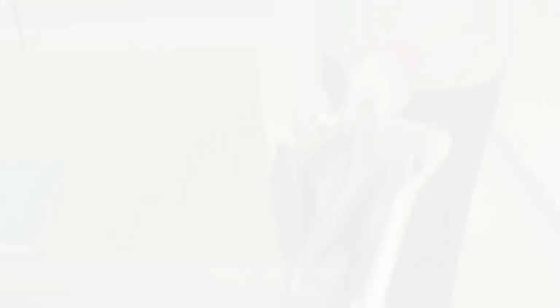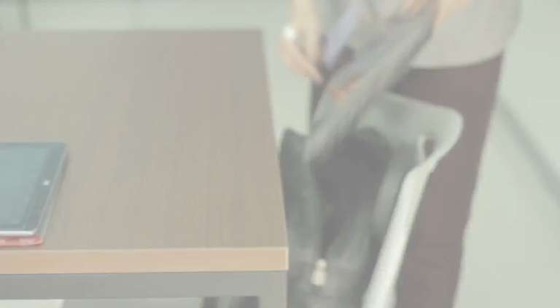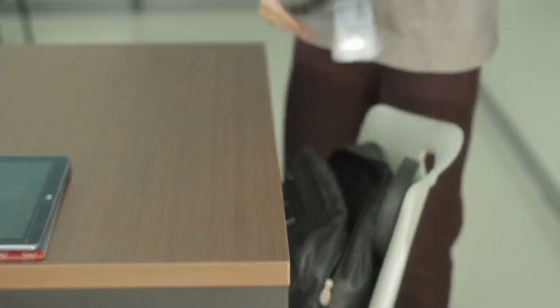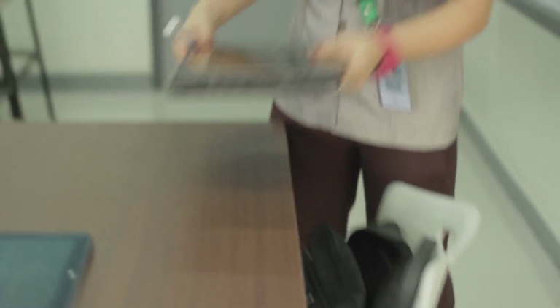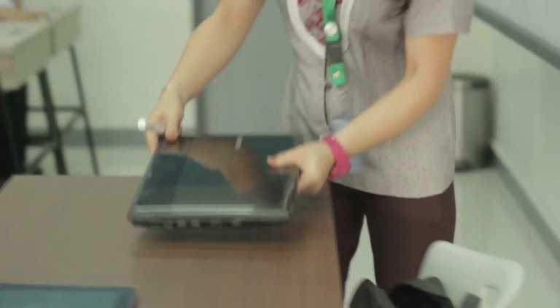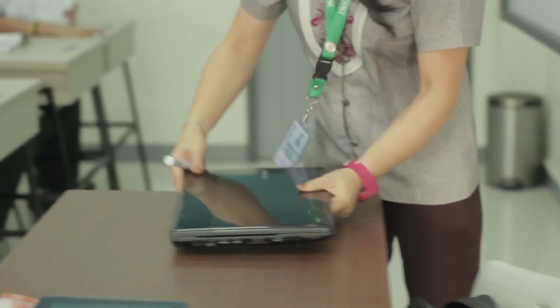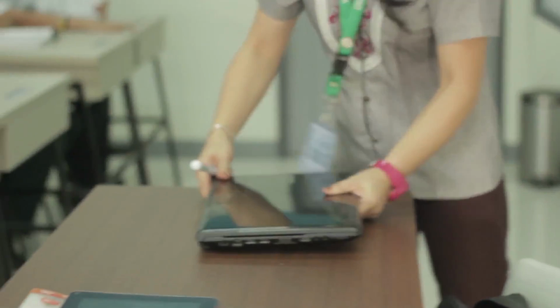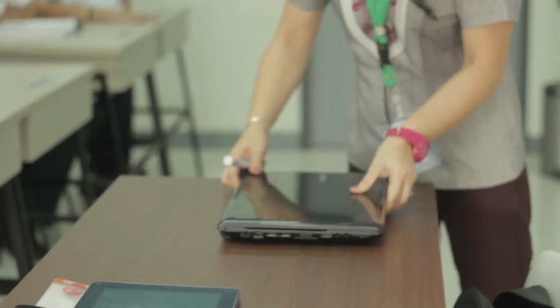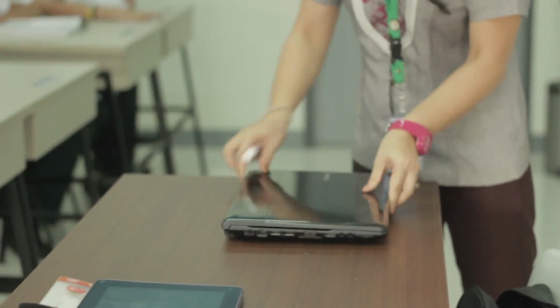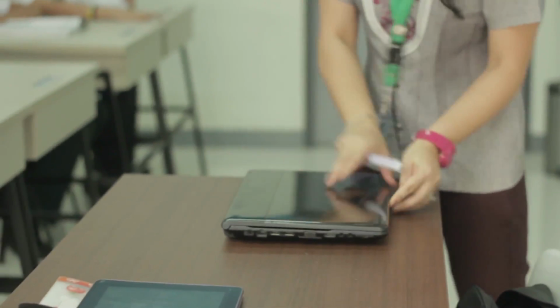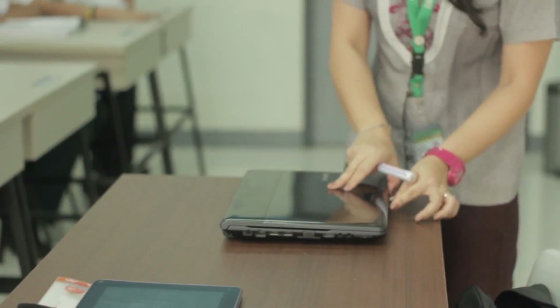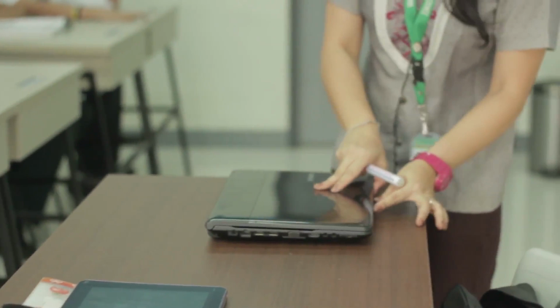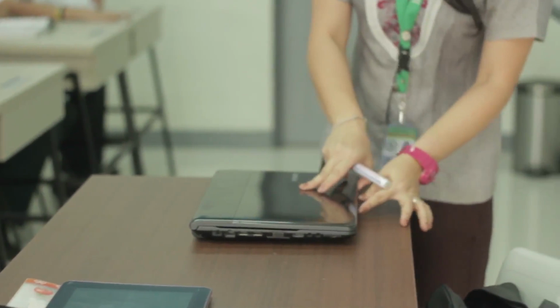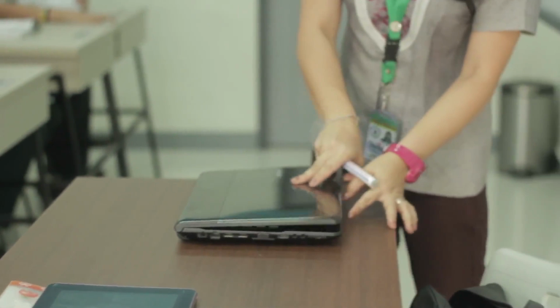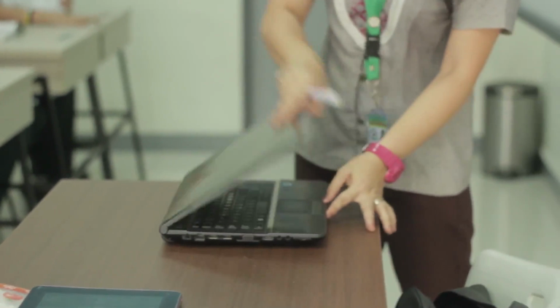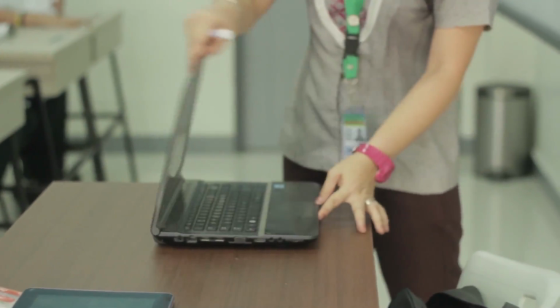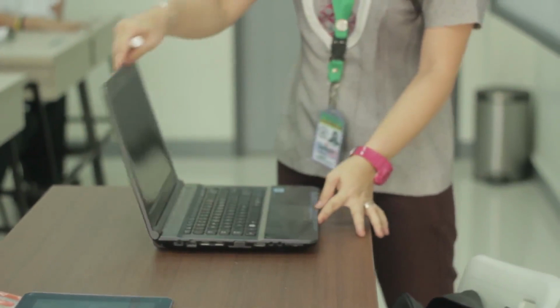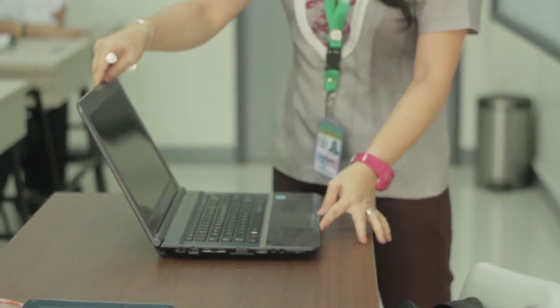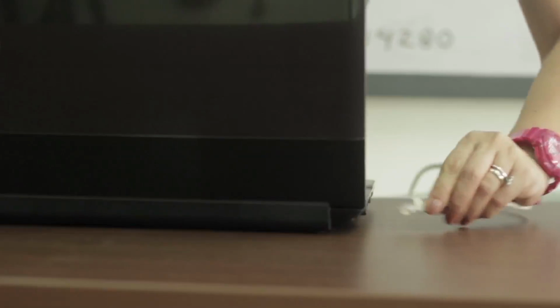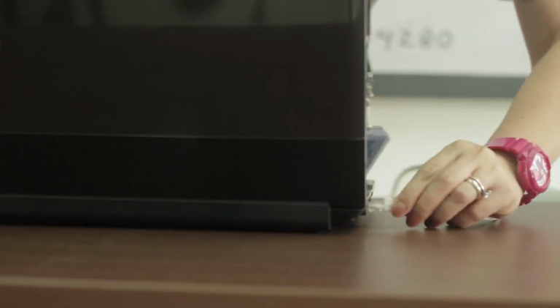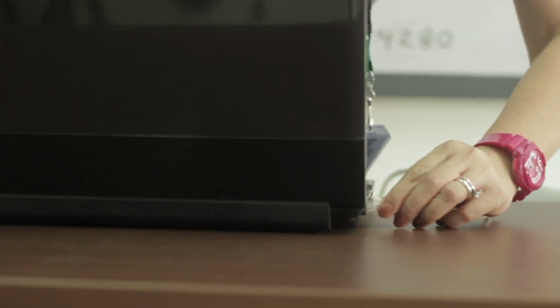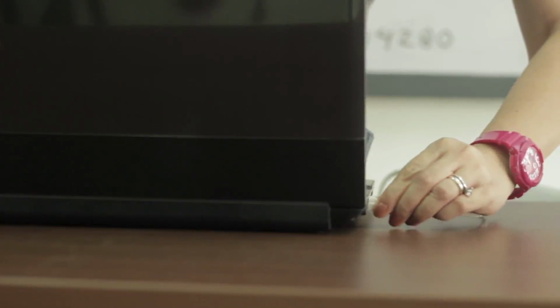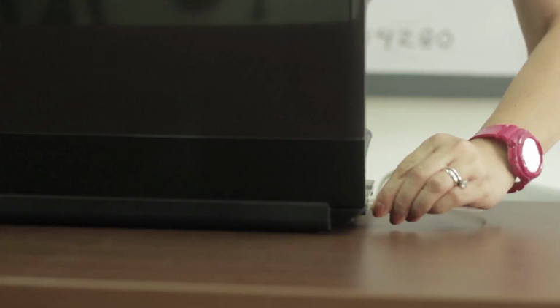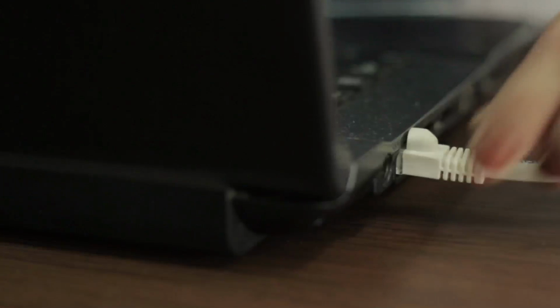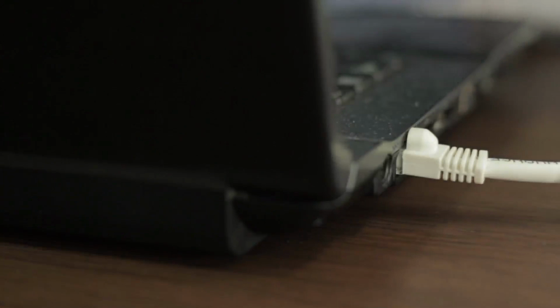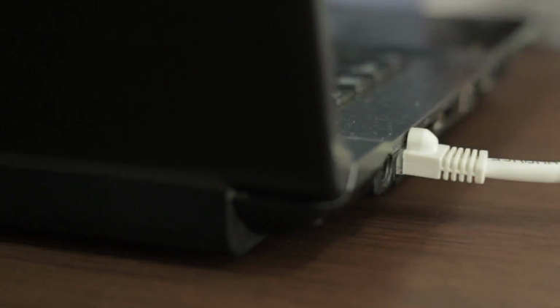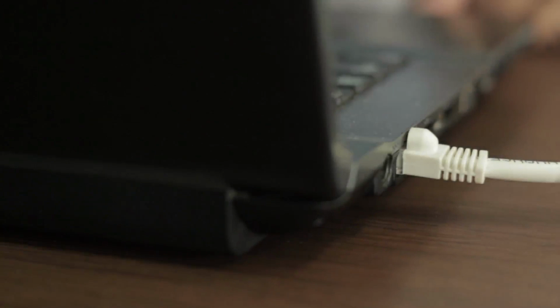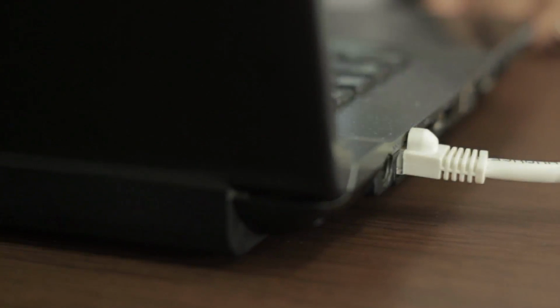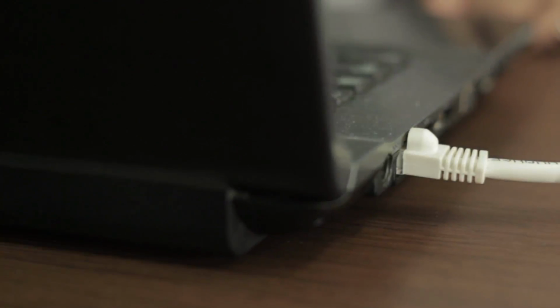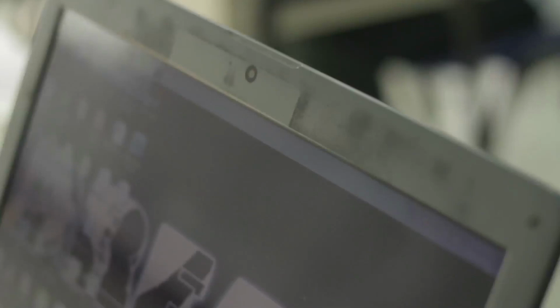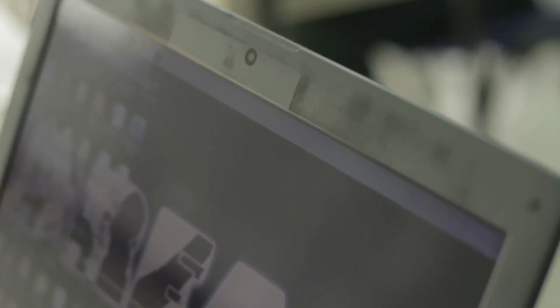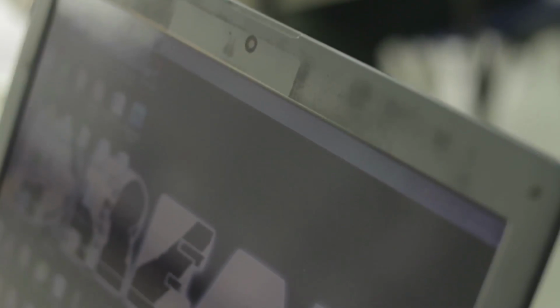Each classroom has a special outlet with a local area network, or LAN outlet, so students and teachers can connect to the internet.